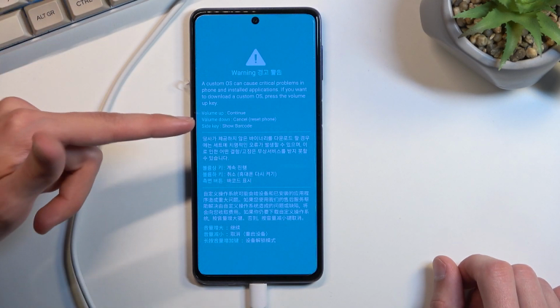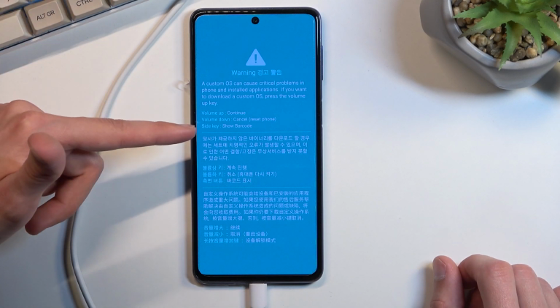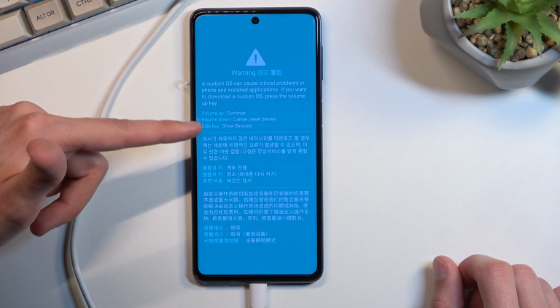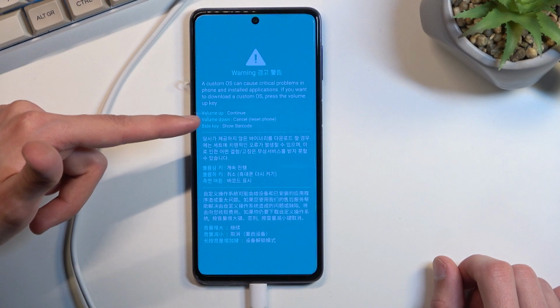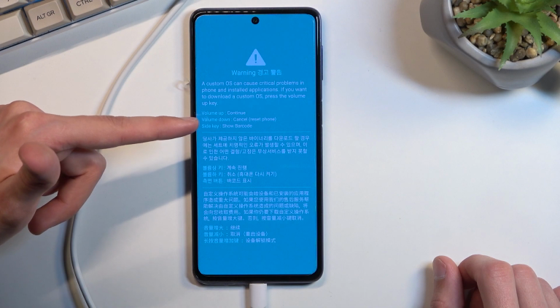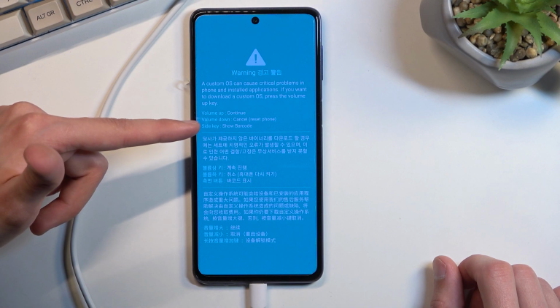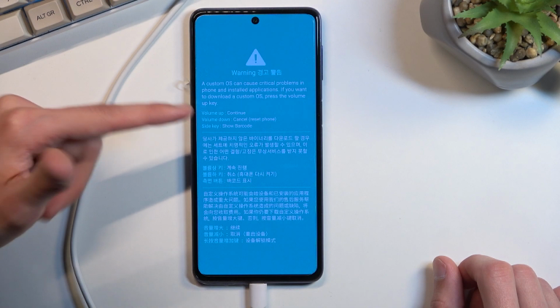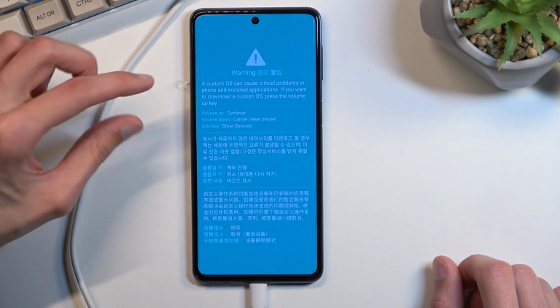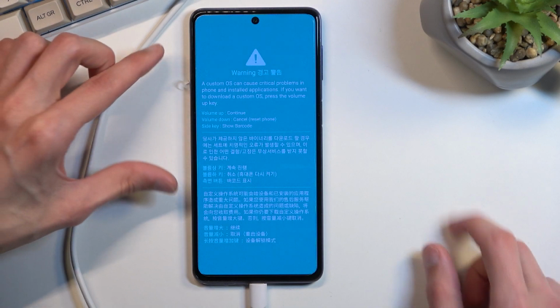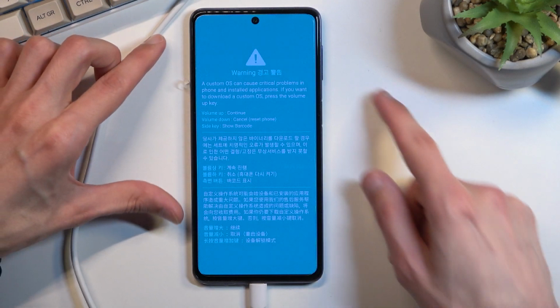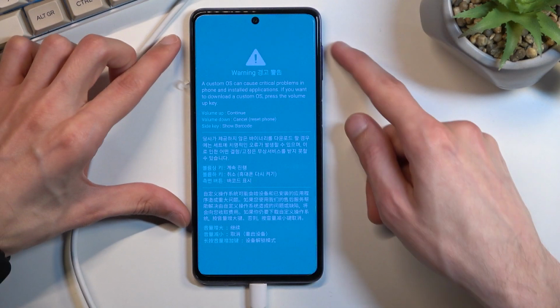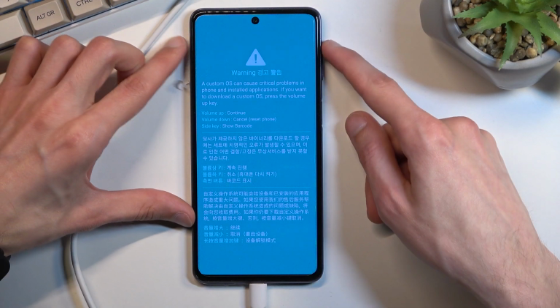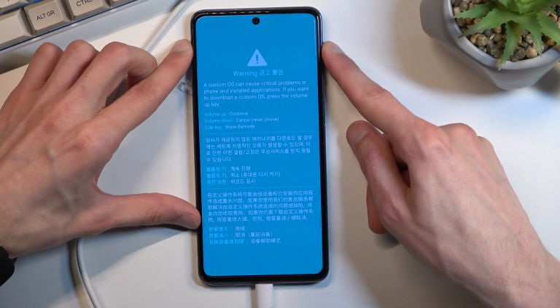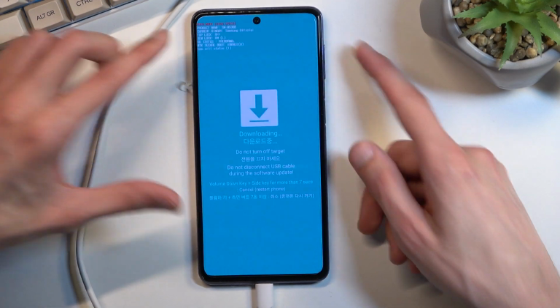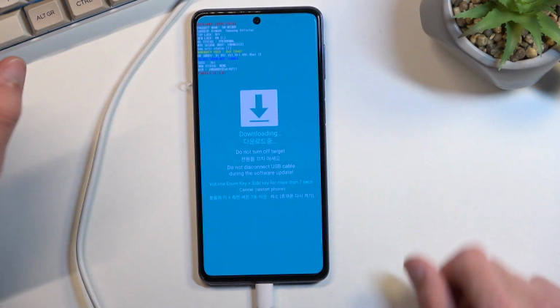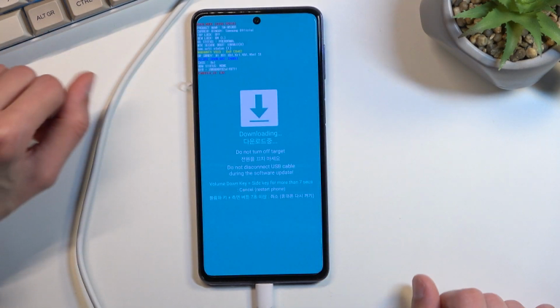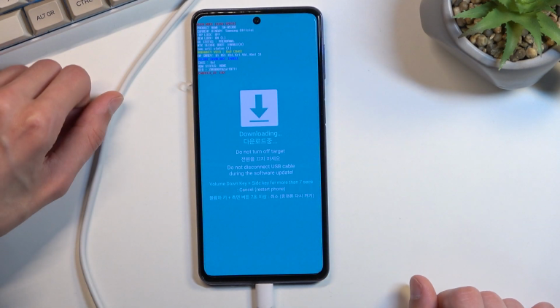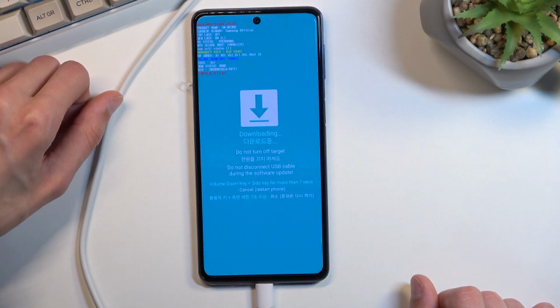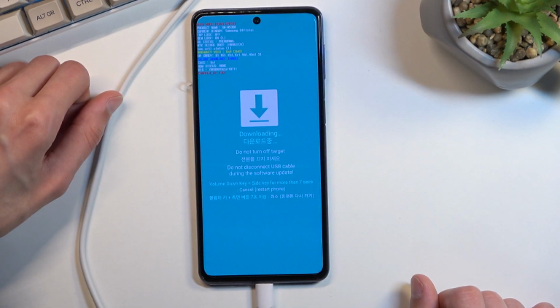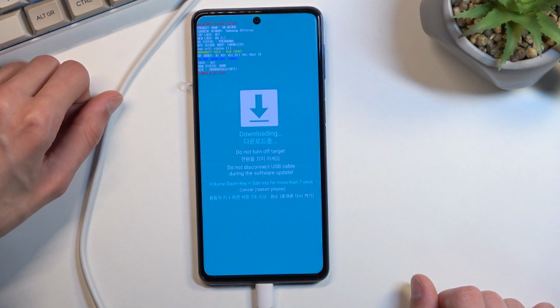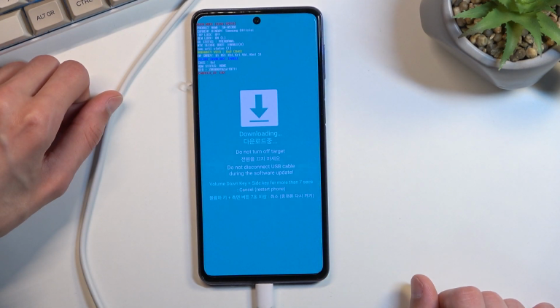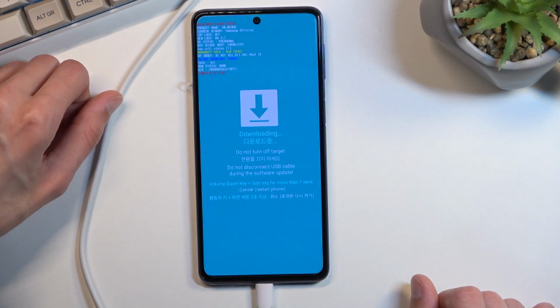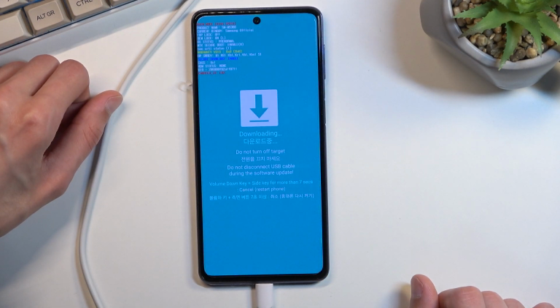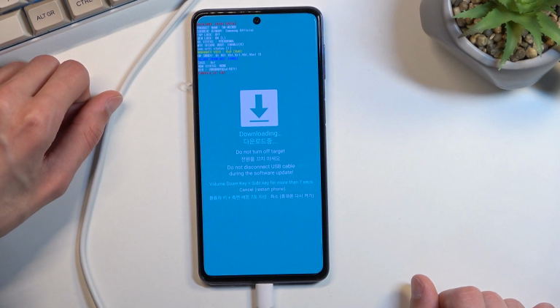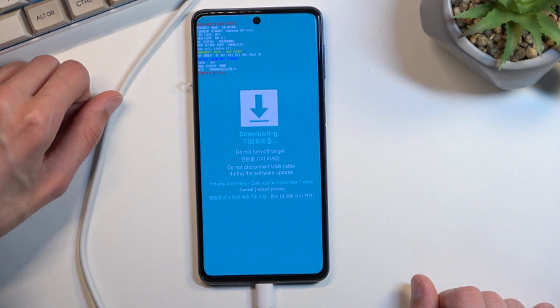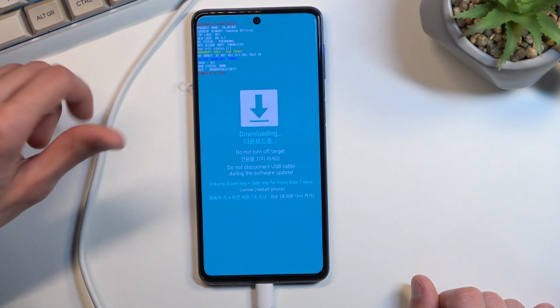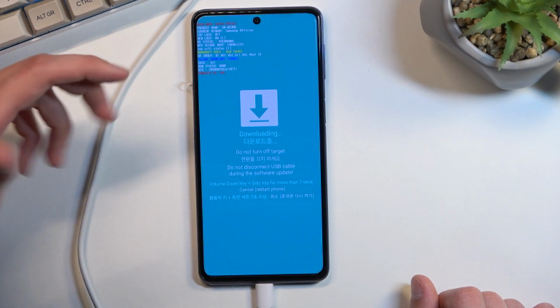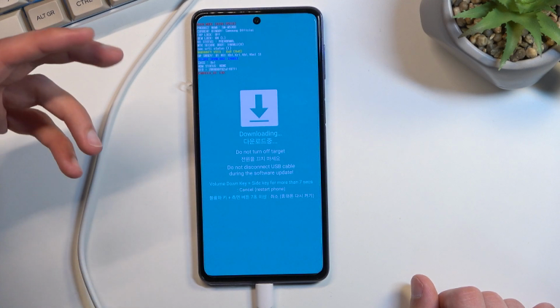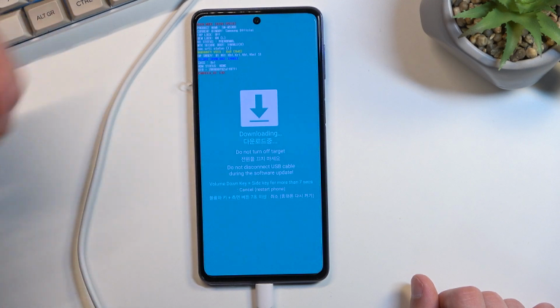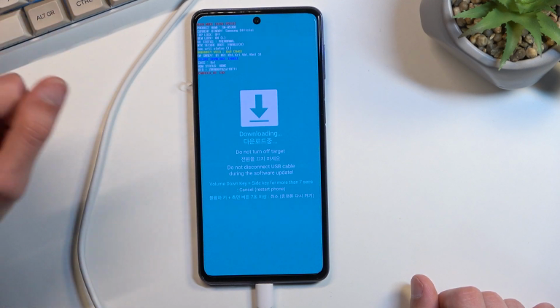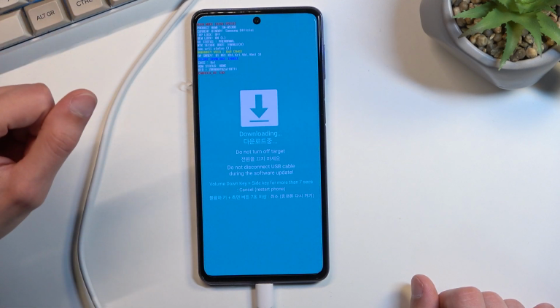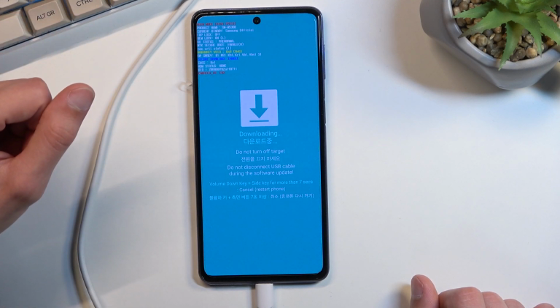It tells us also to press volume up to continue, and there we go — we are now in the download mode. So that's how you boot into it.